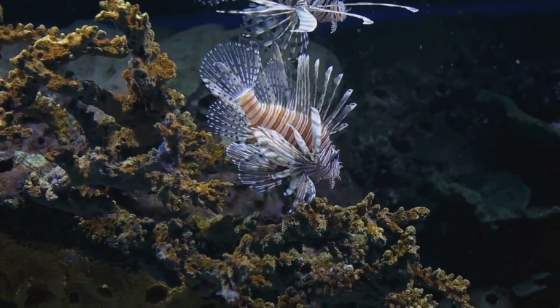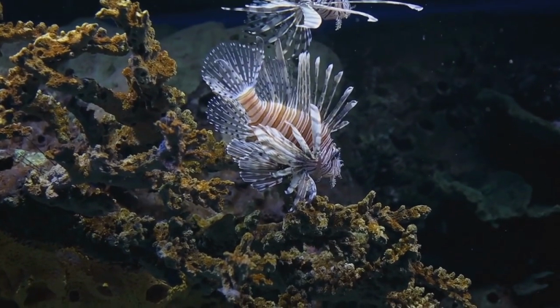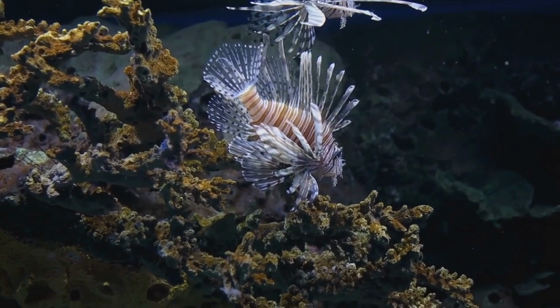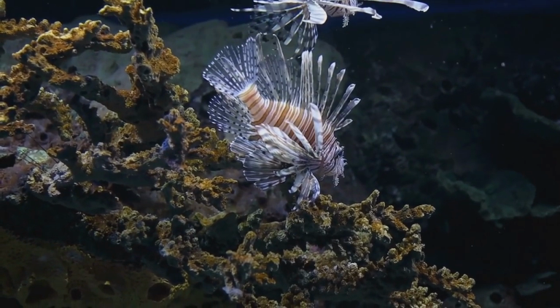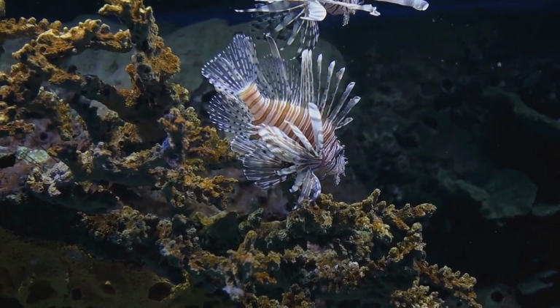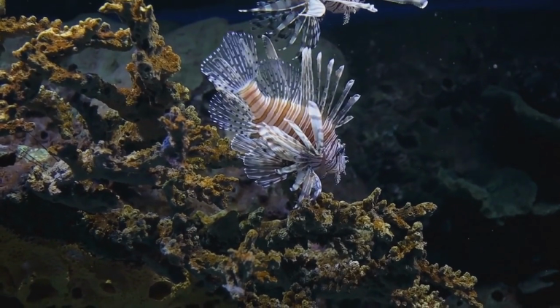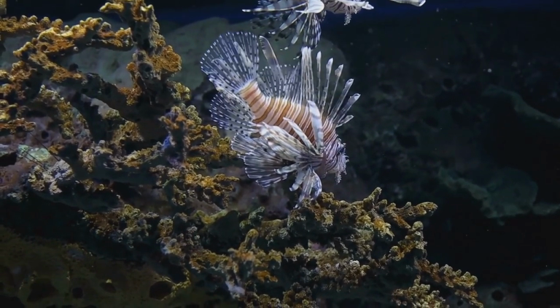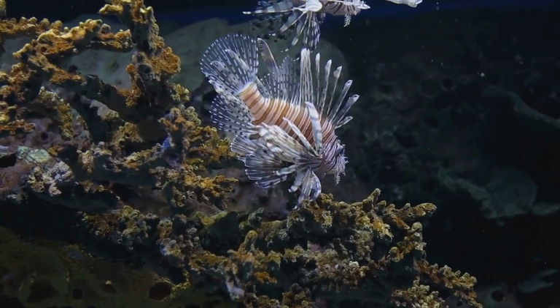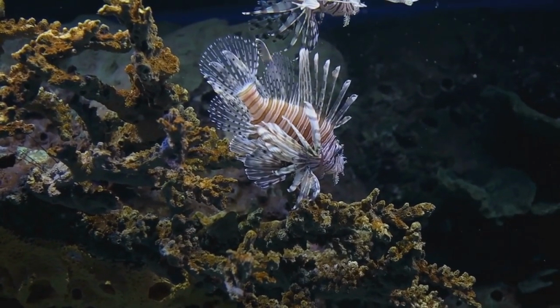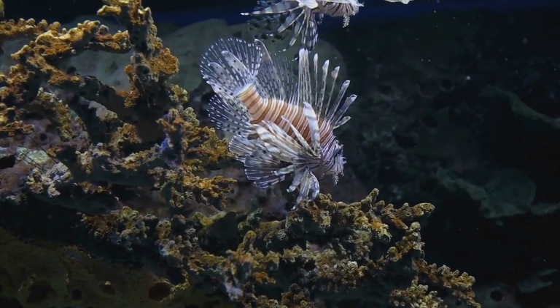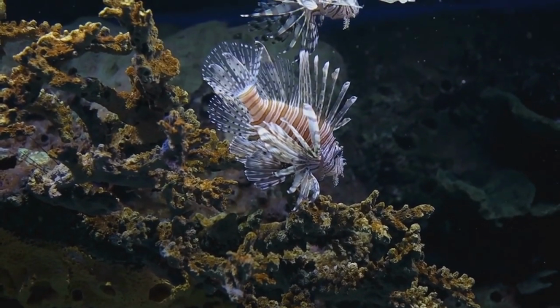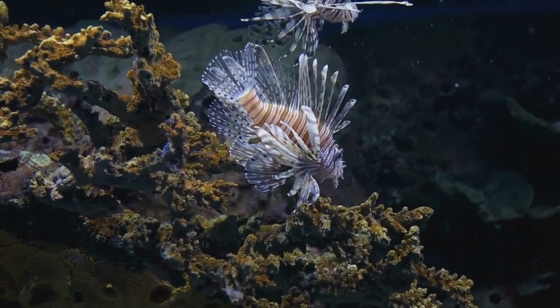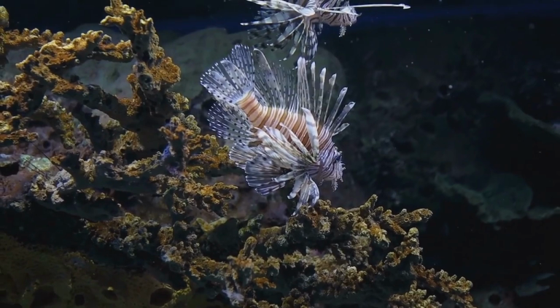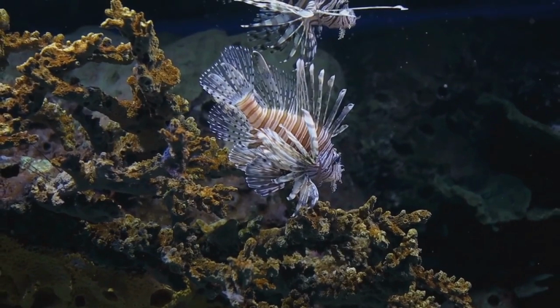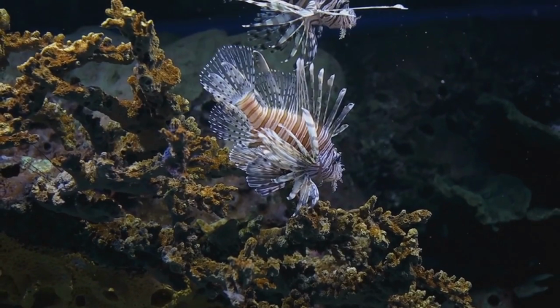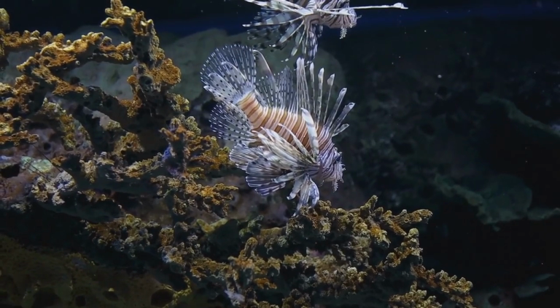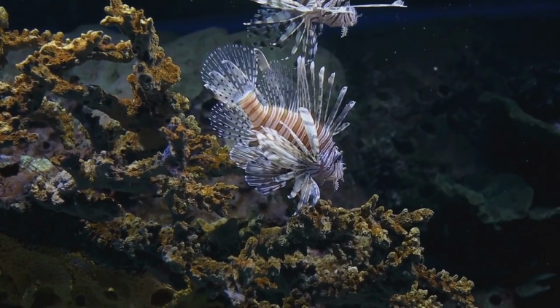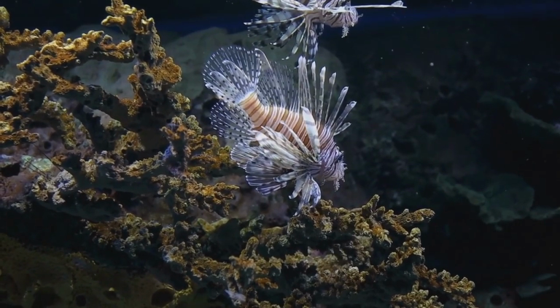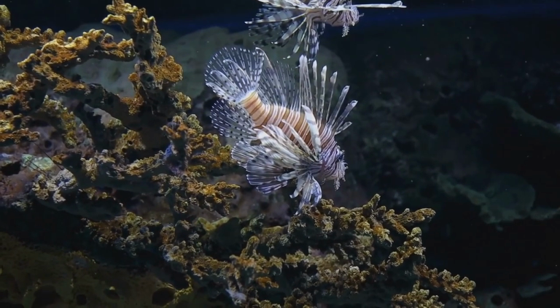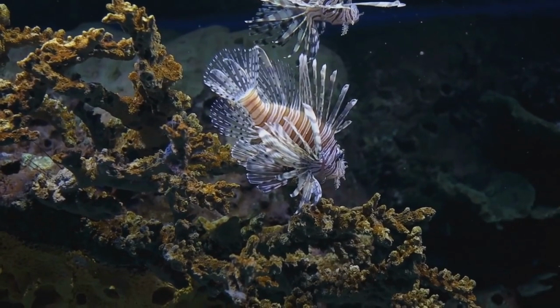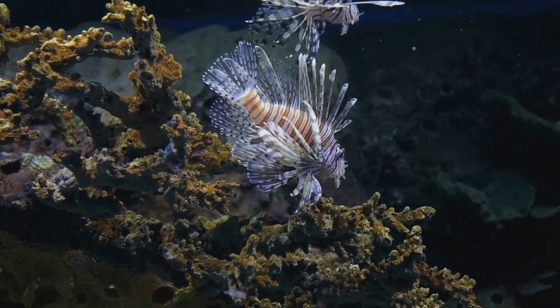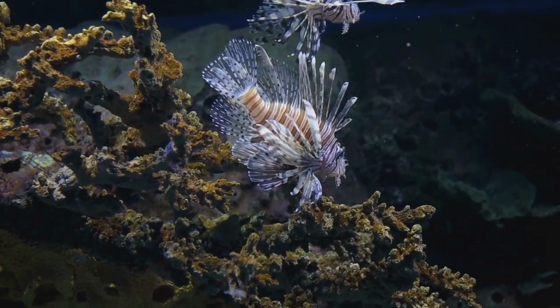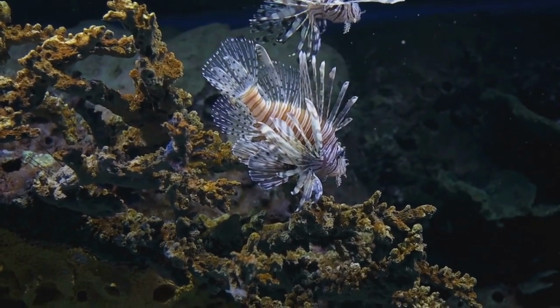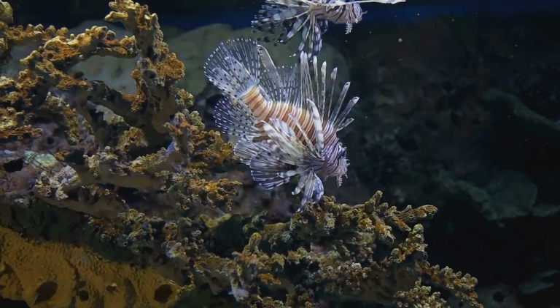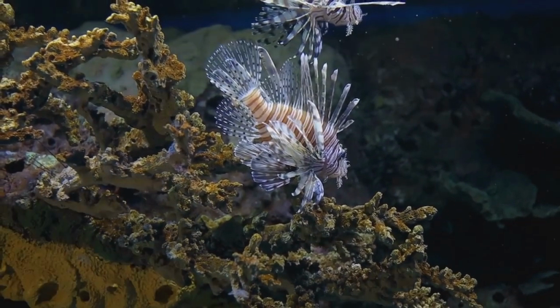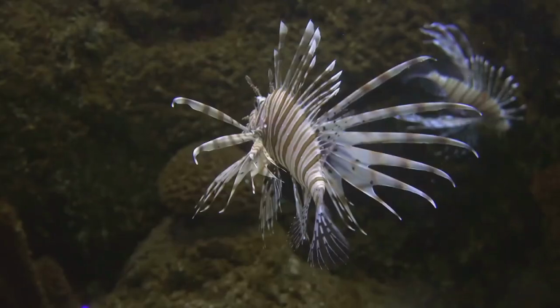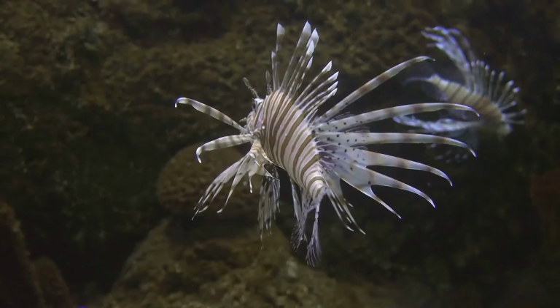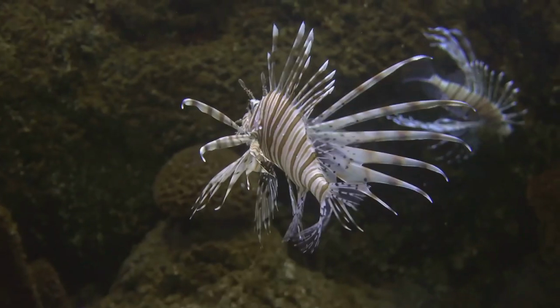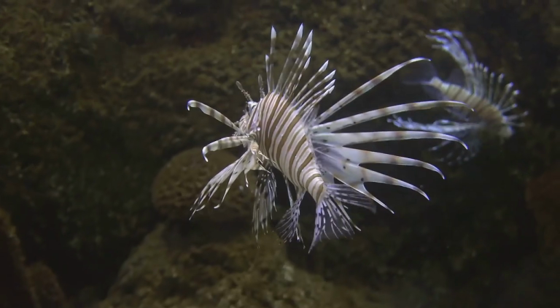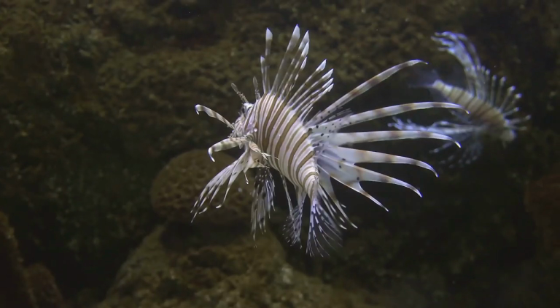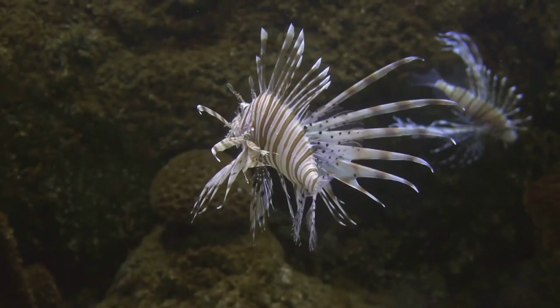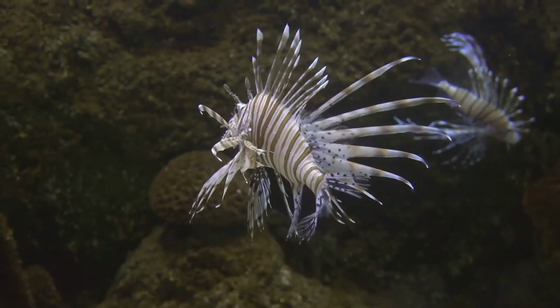But here's the kicker — these aren't just any ordinary fins, they're venomous. Yes, you heard right, venomous. This fish doesn't play around.